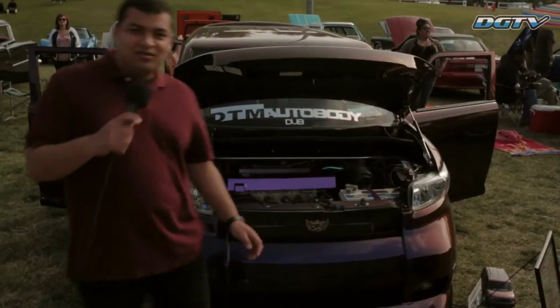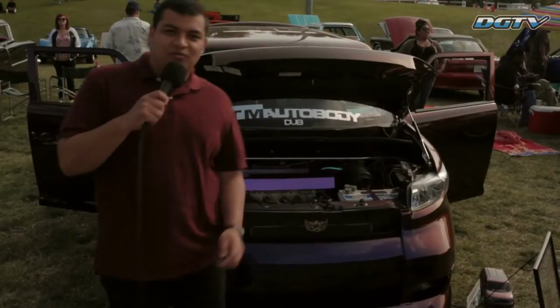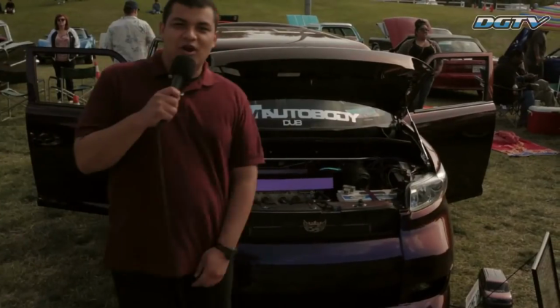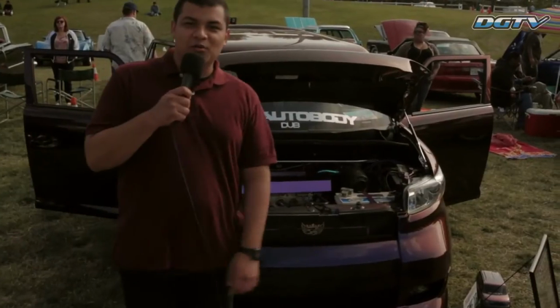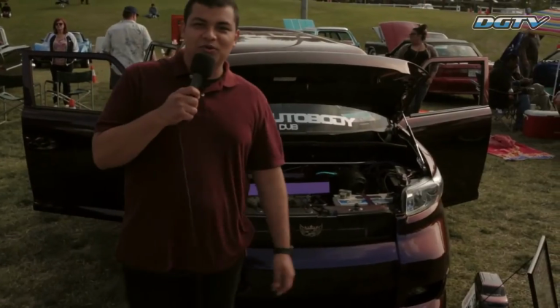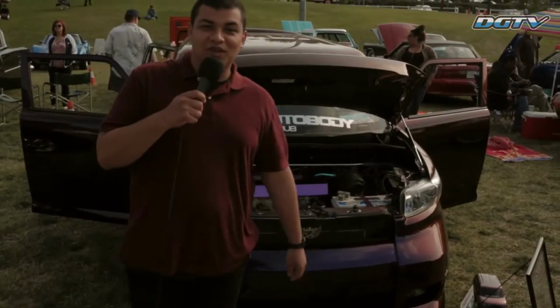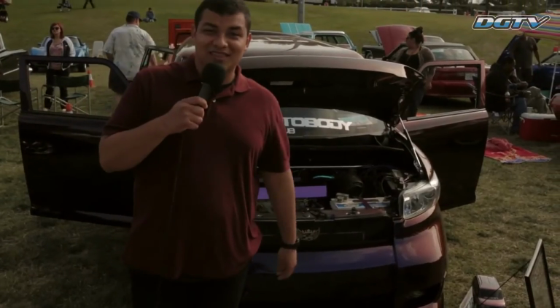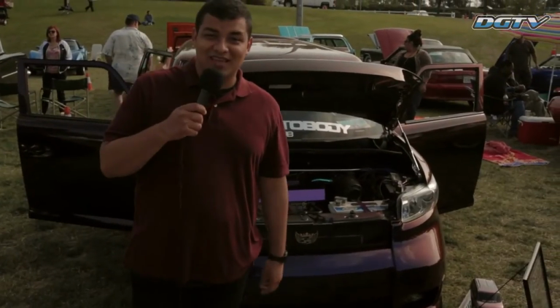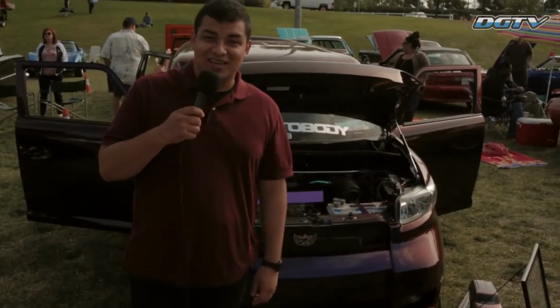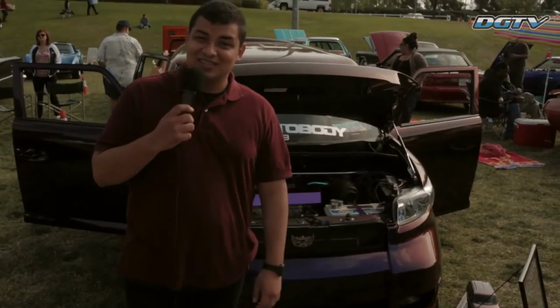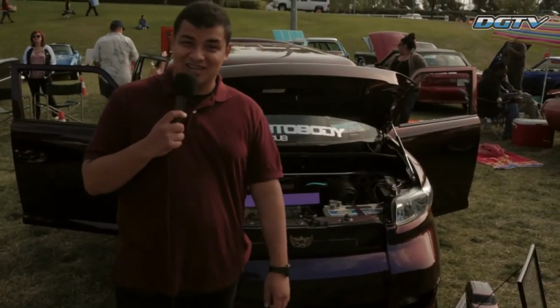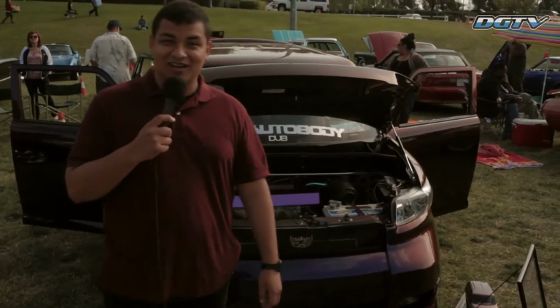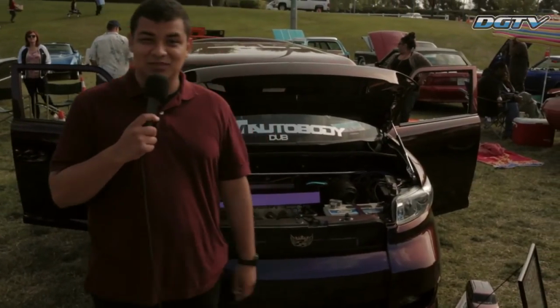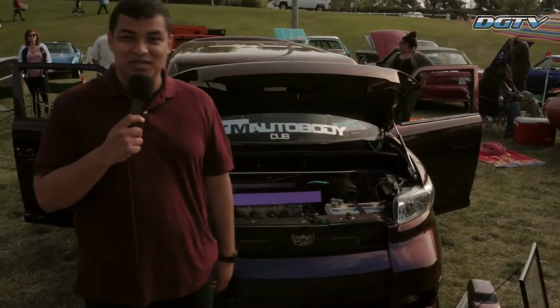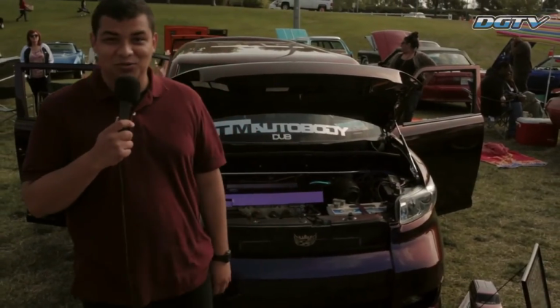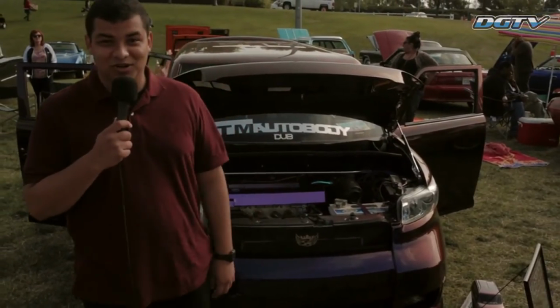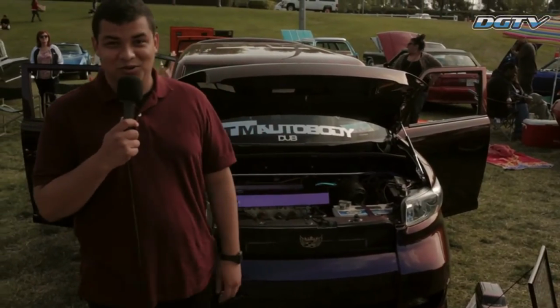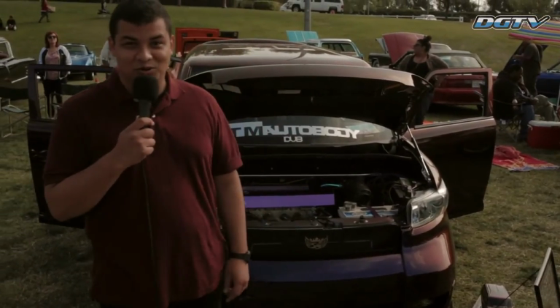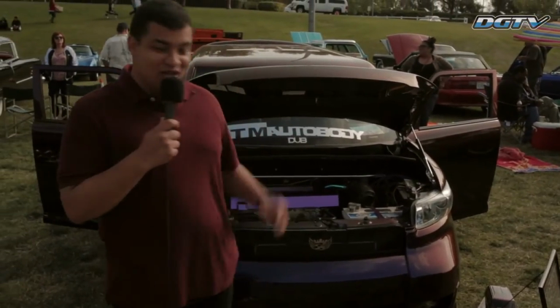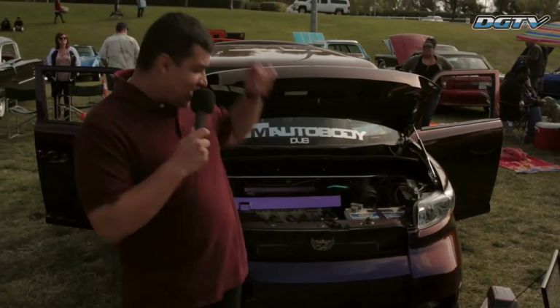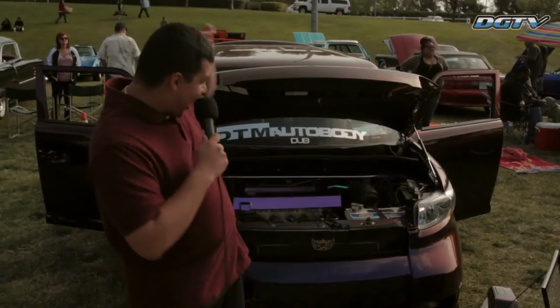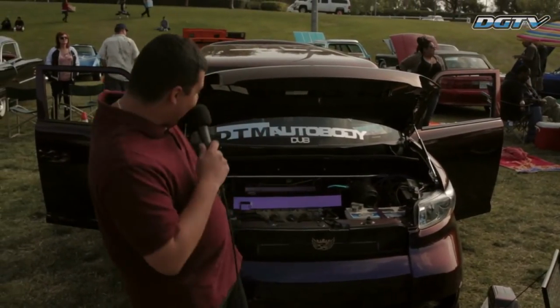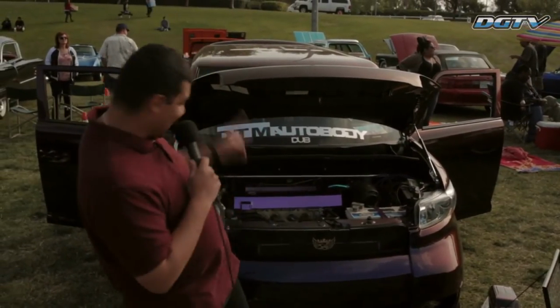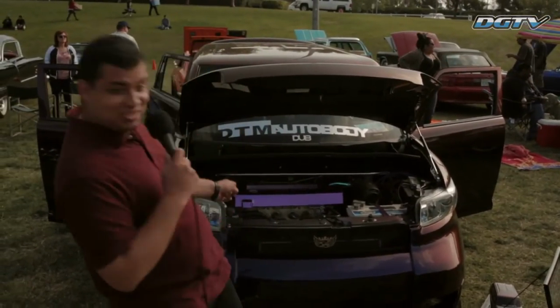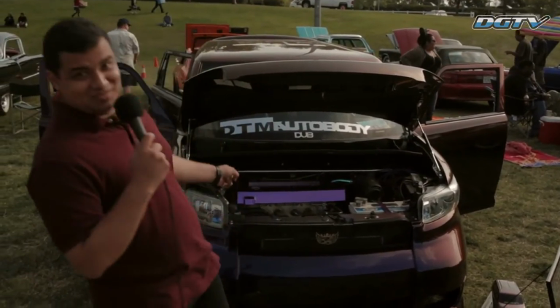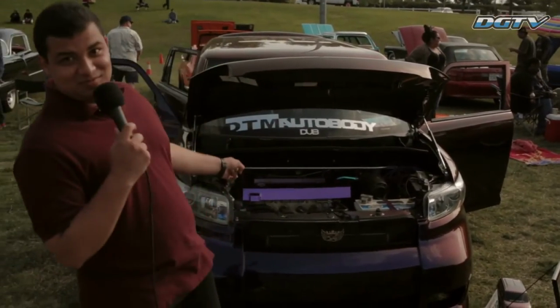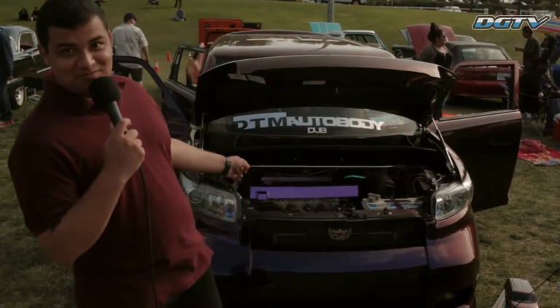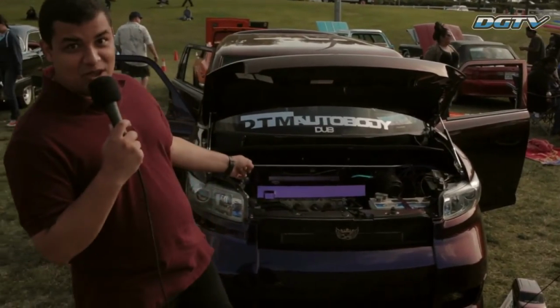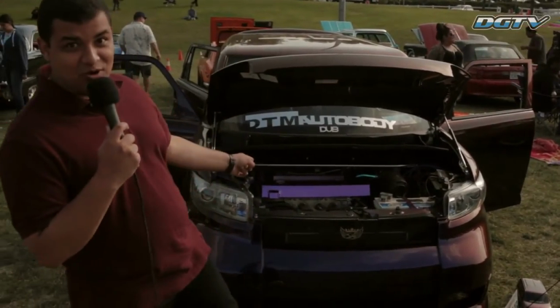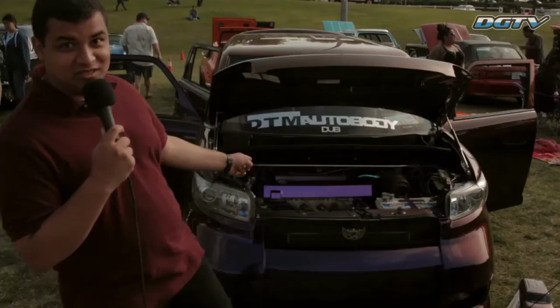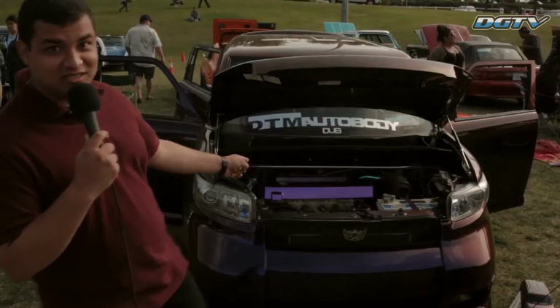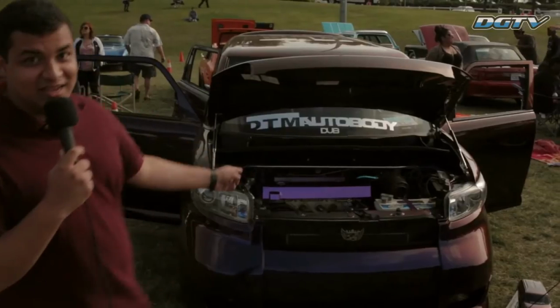For anyone who thought that Scion XBs were uncool, I just came across this thing.